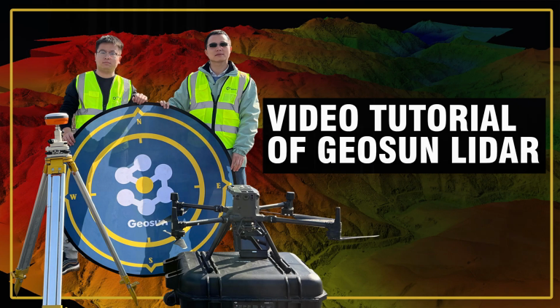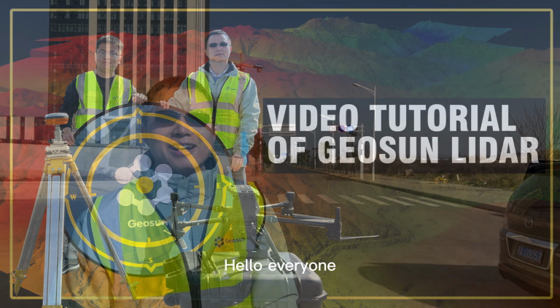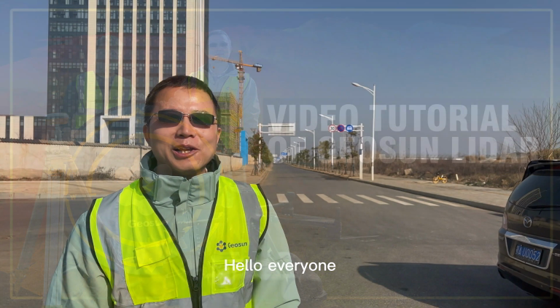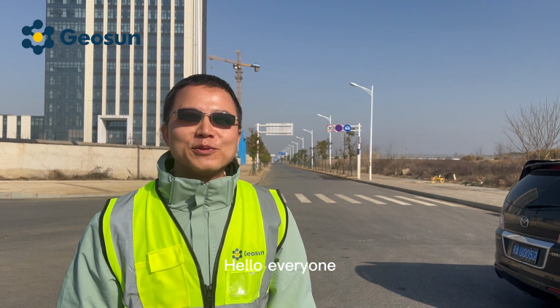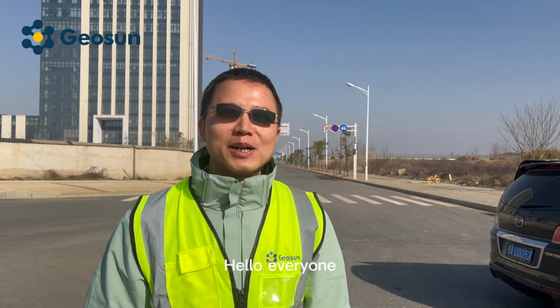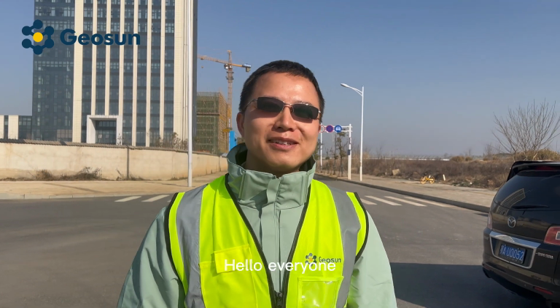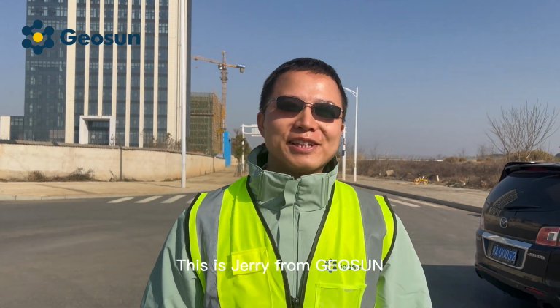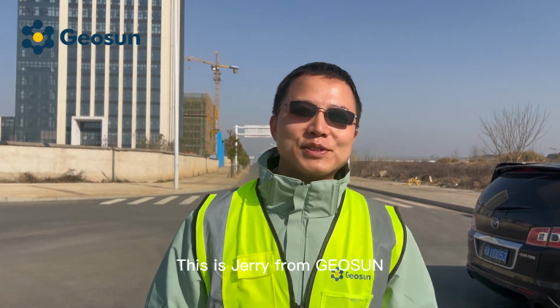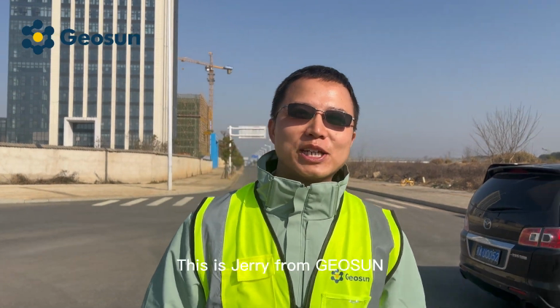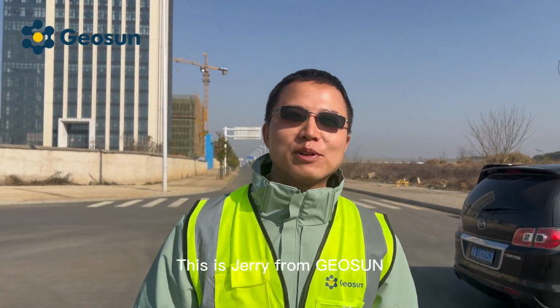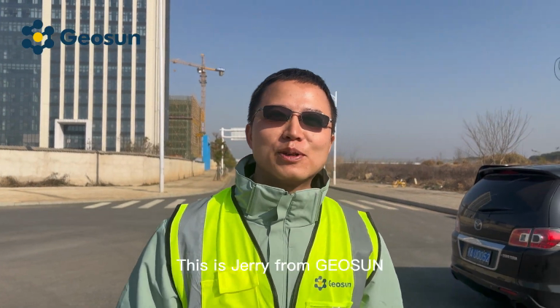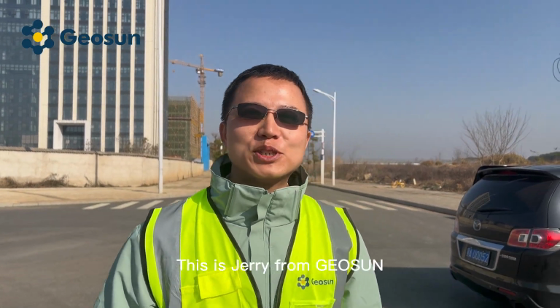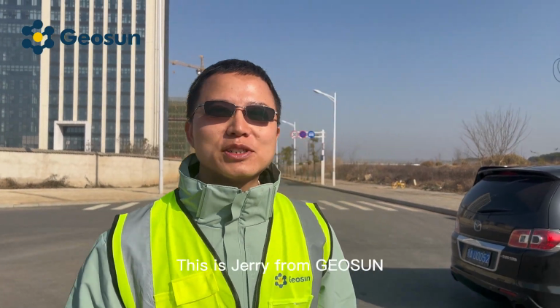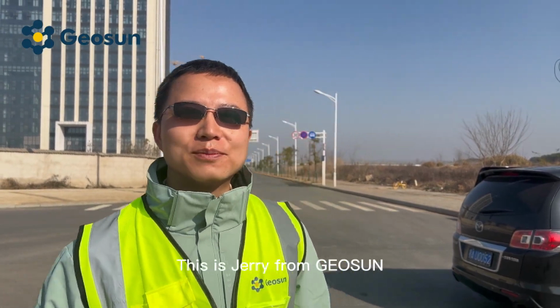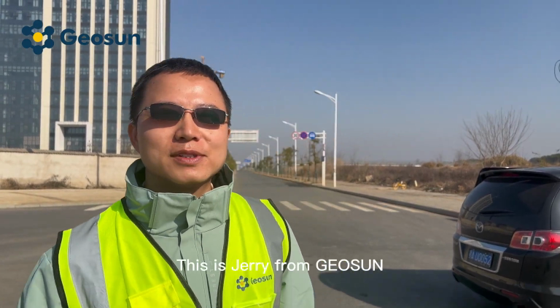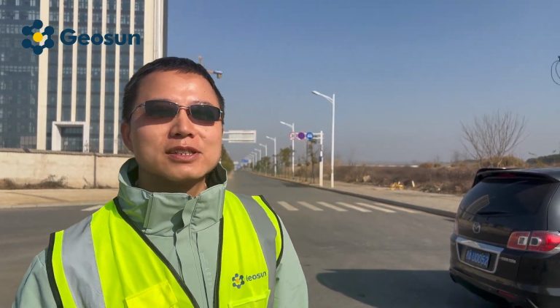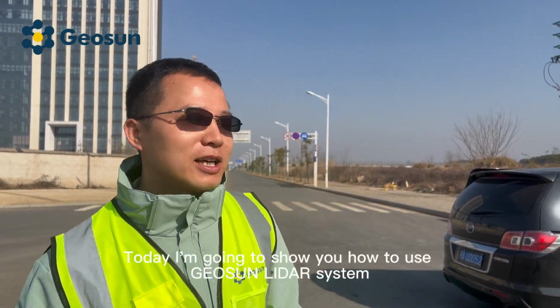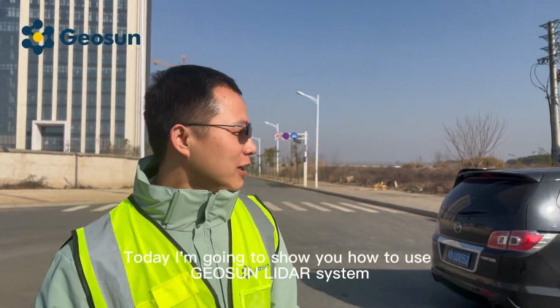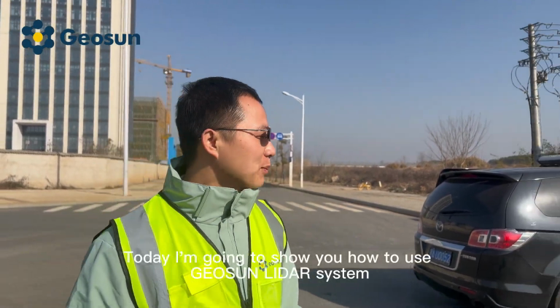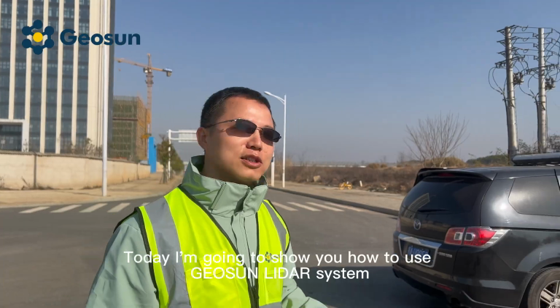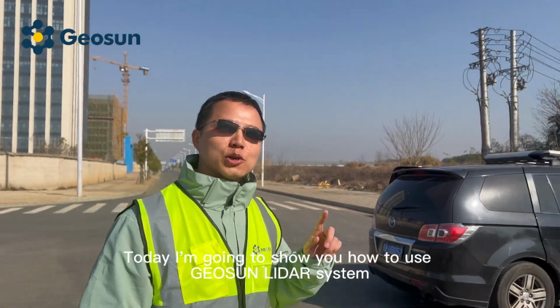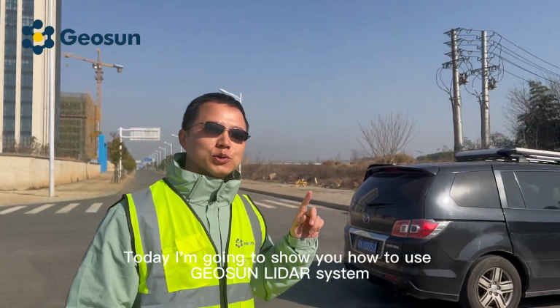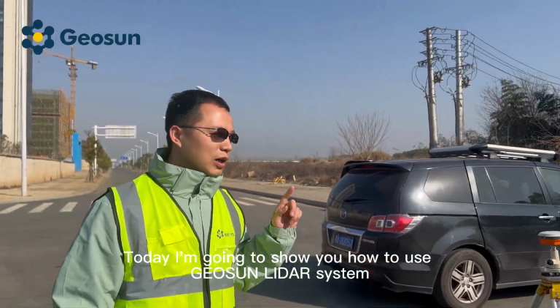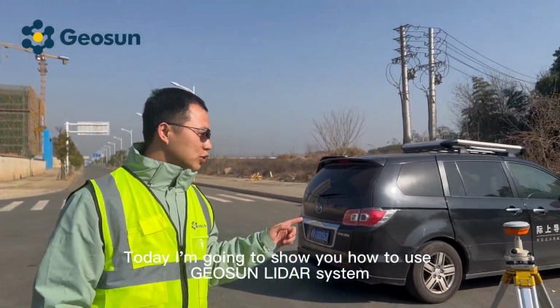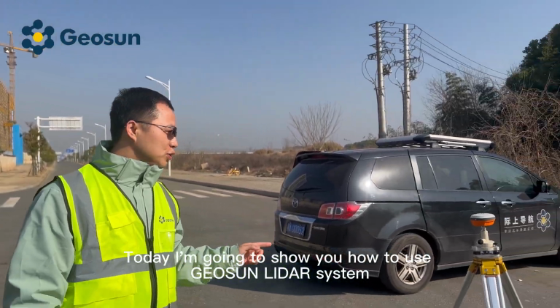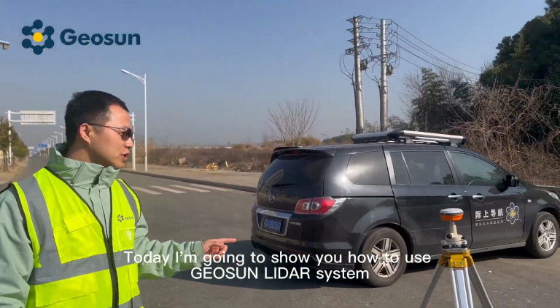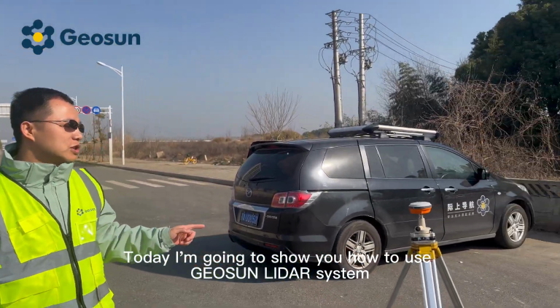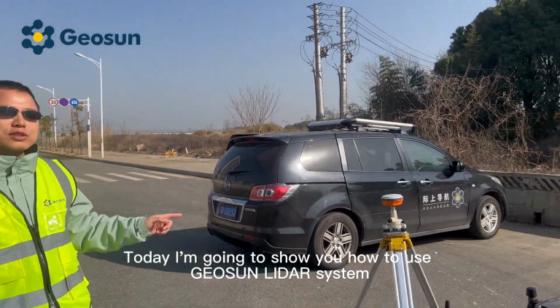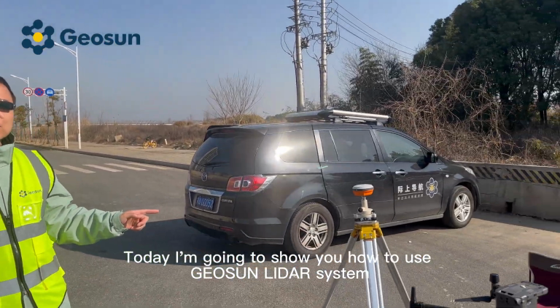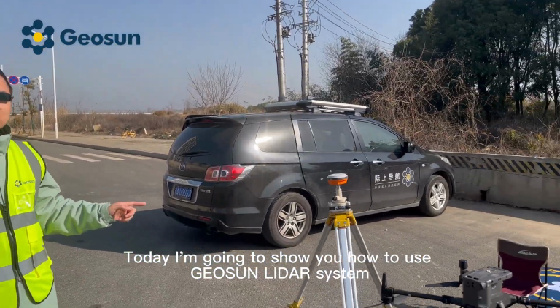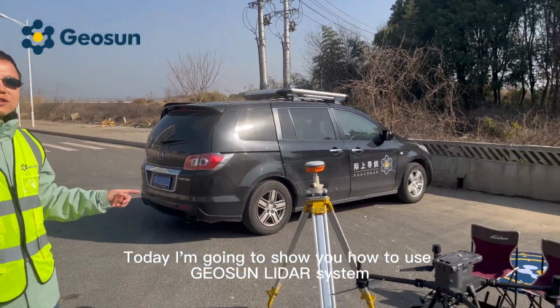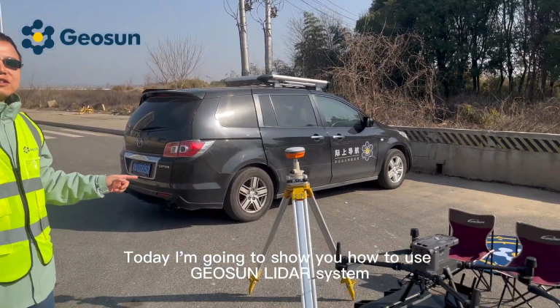Hello everyone, this is Jerry from Geosan. Today, I'm going to show you how to use the Geosan LiDAR system.